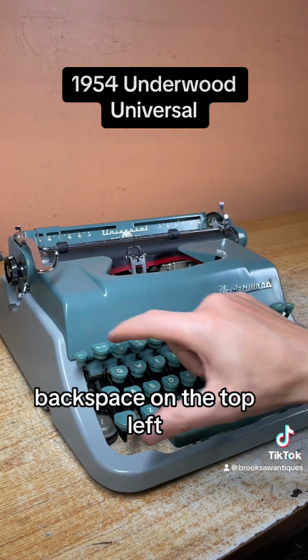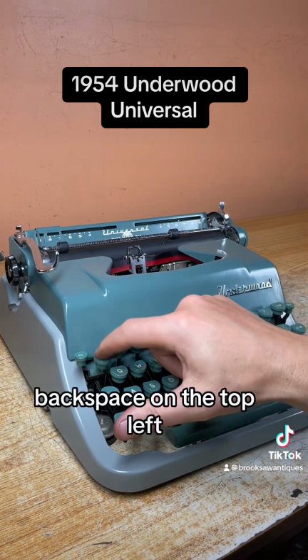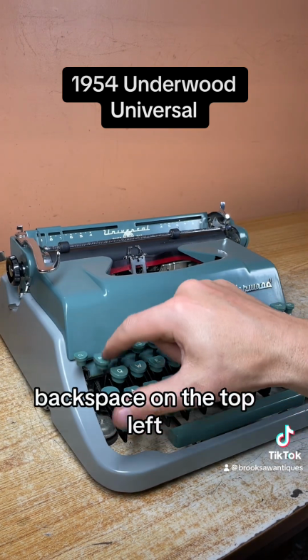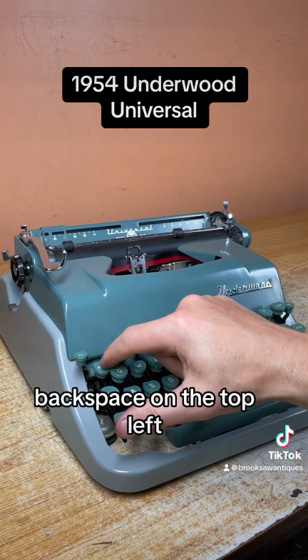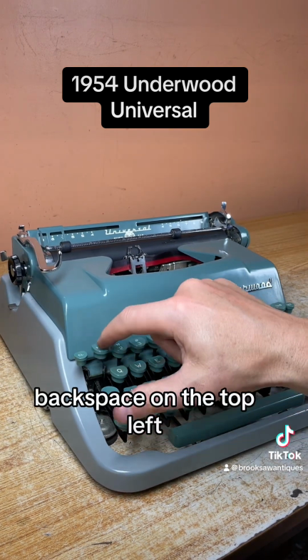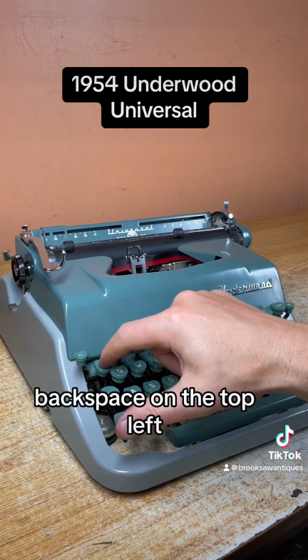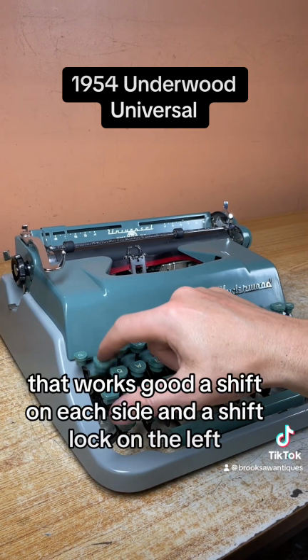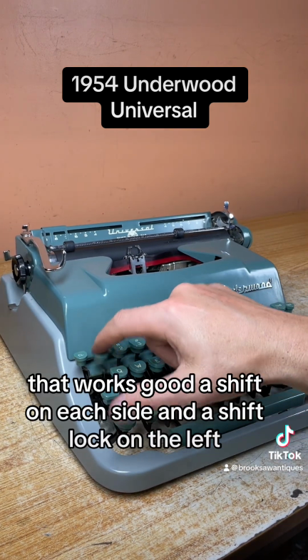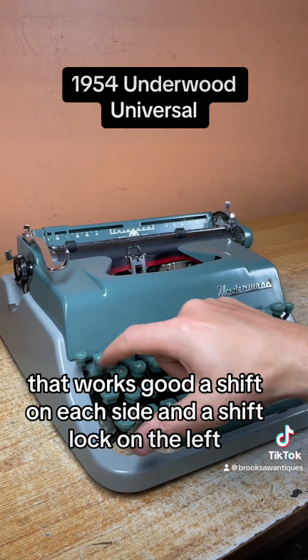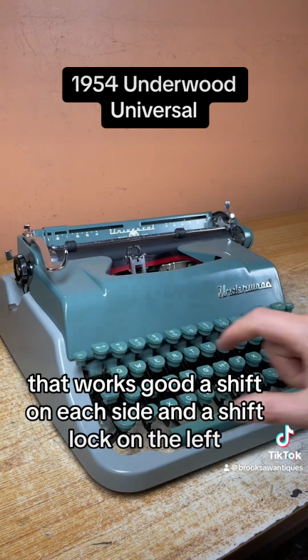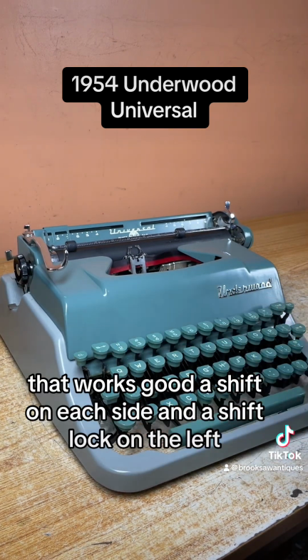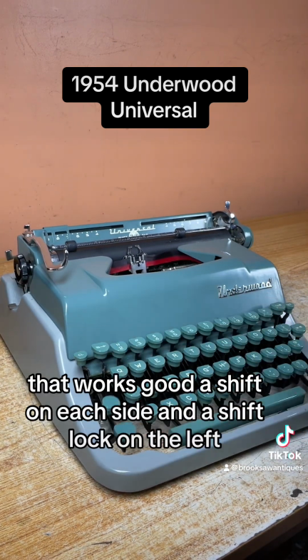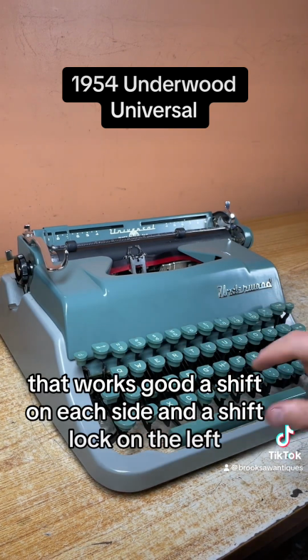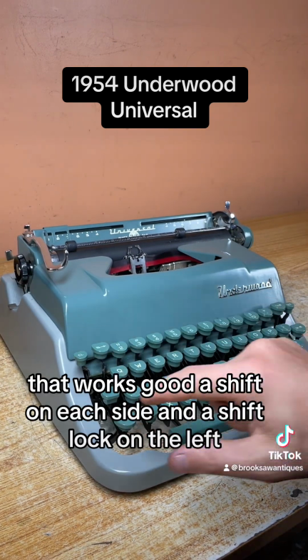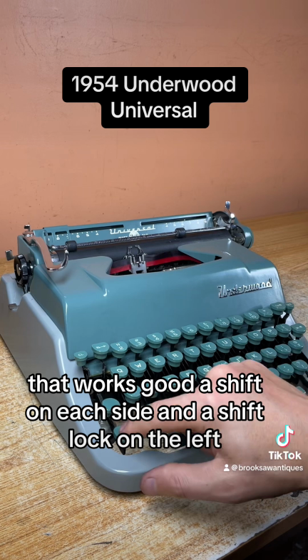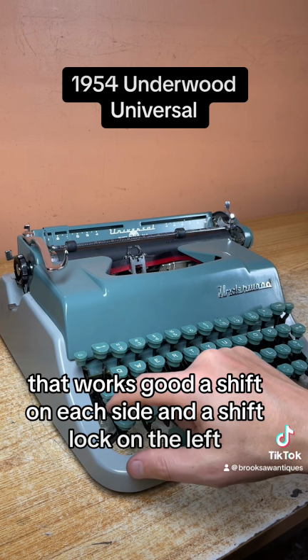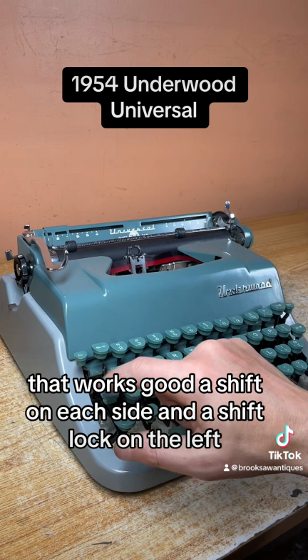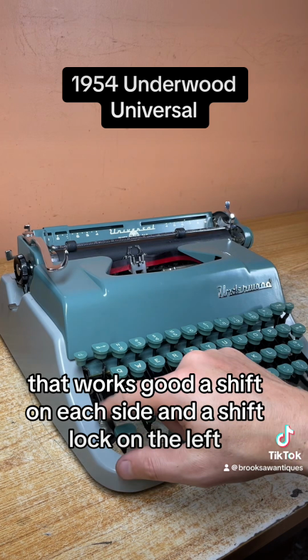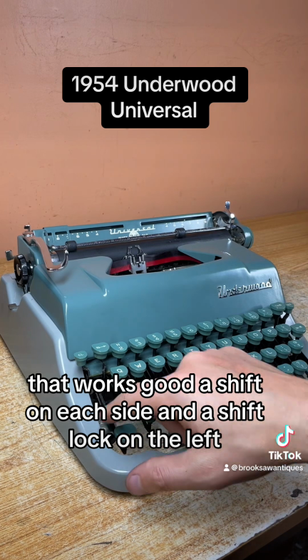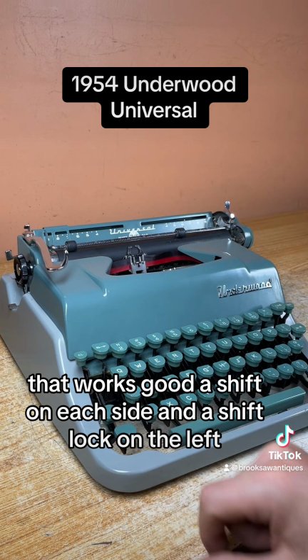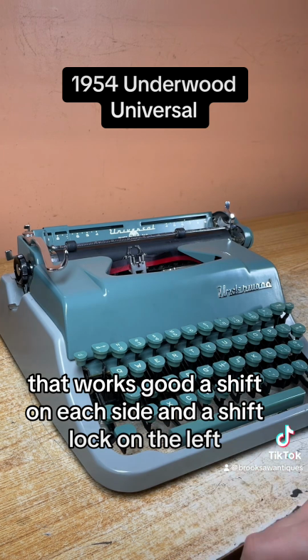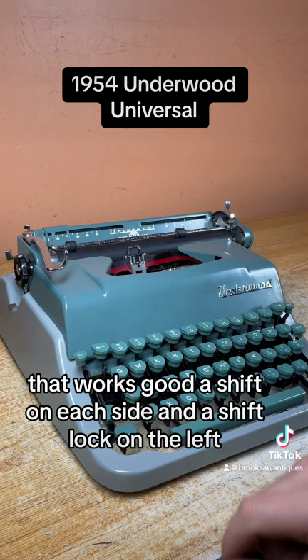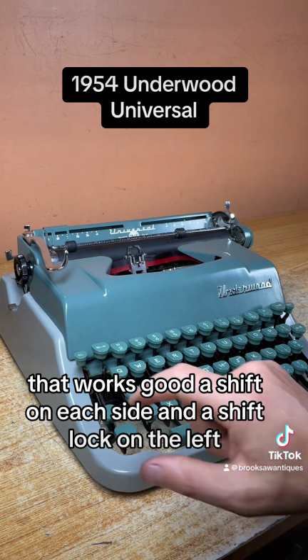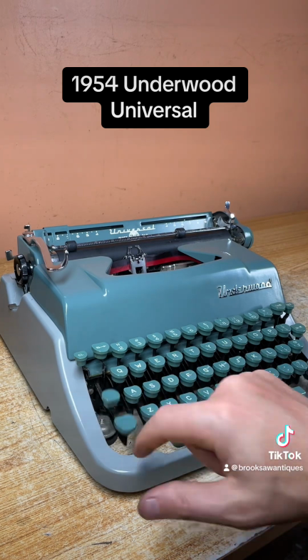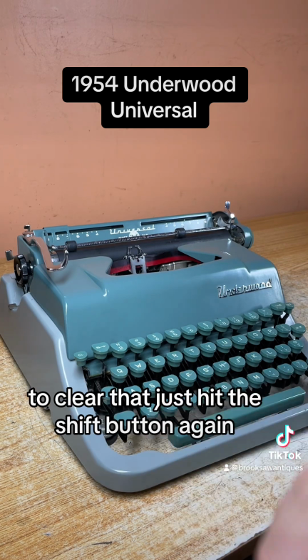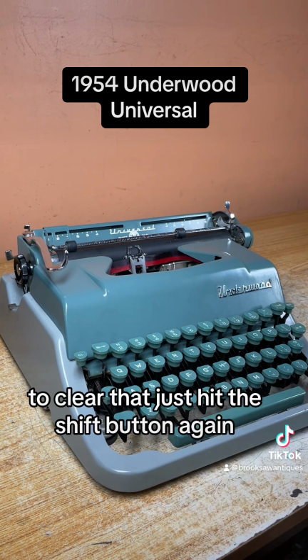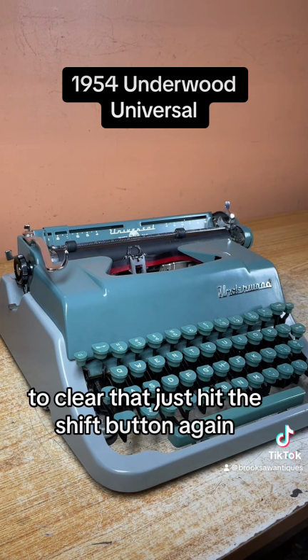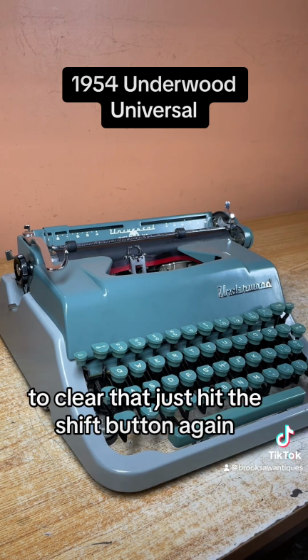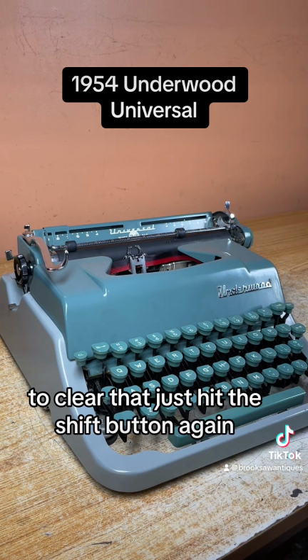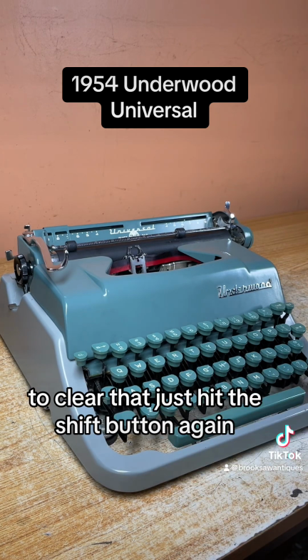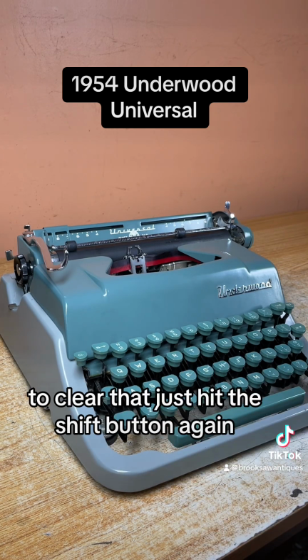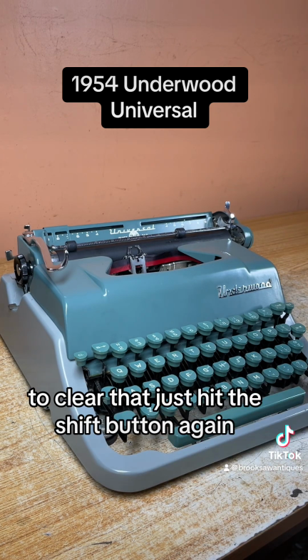Backspace is on the top left — that works good. There's a shift on each side and a shift lock on the left. To clear that, just hit the shift button again.